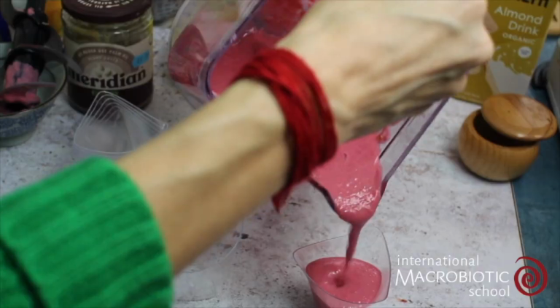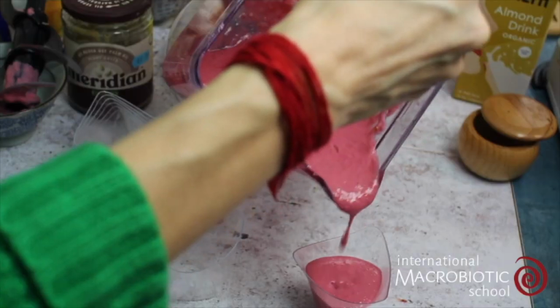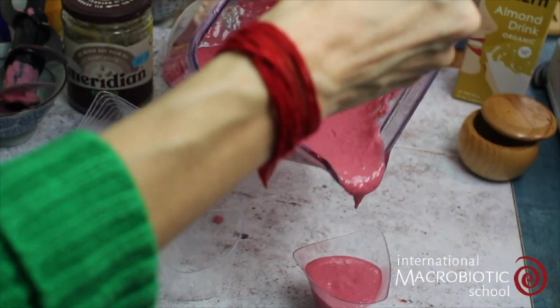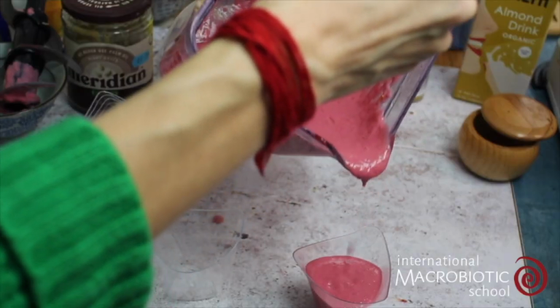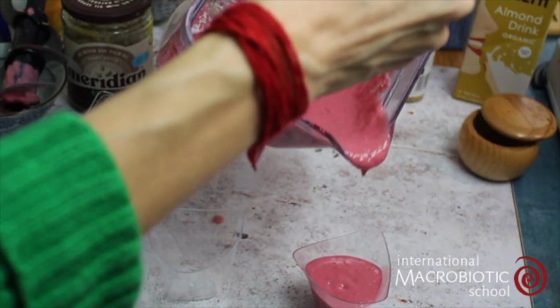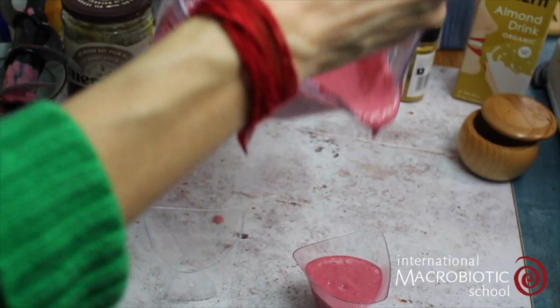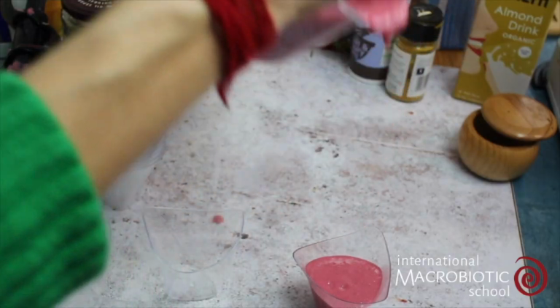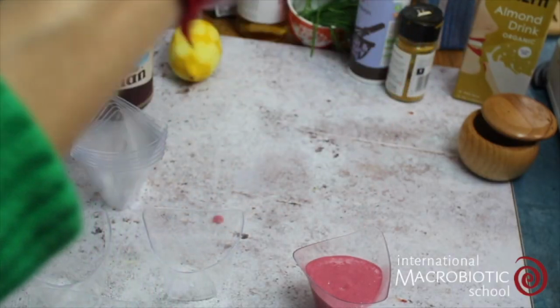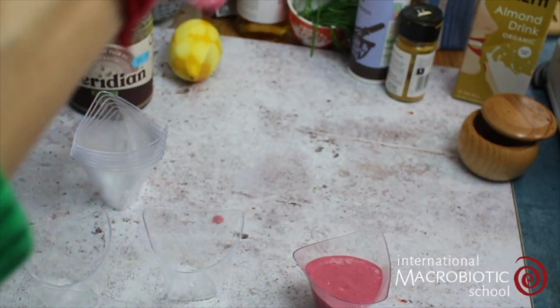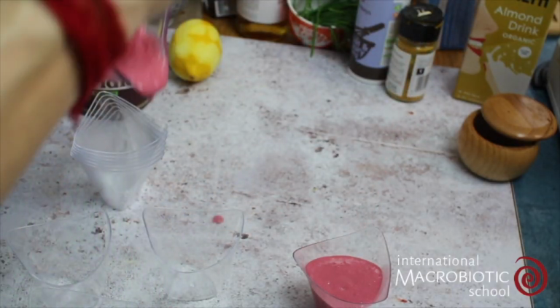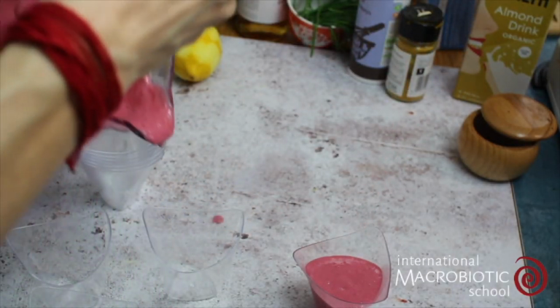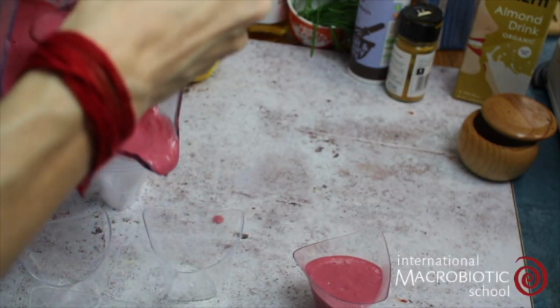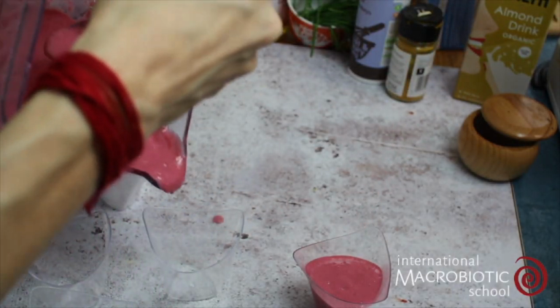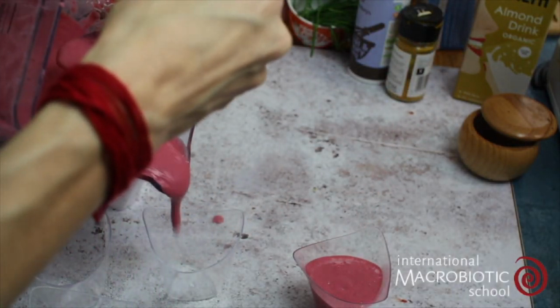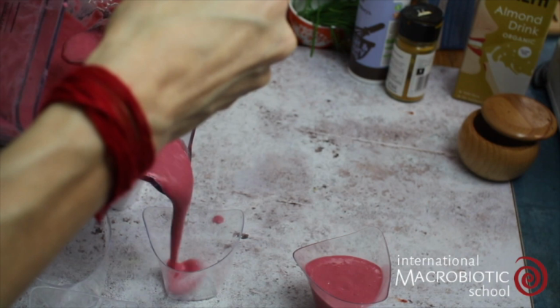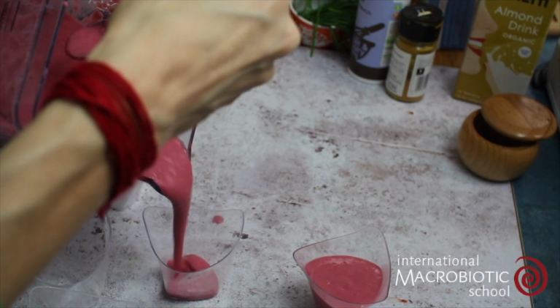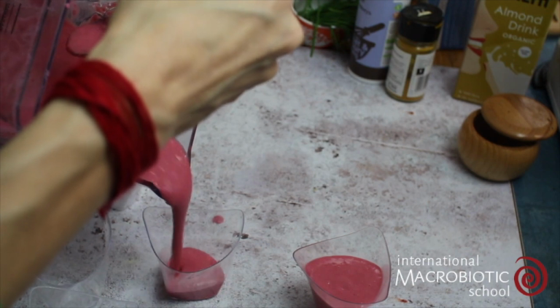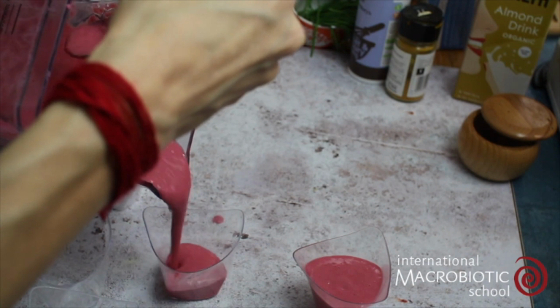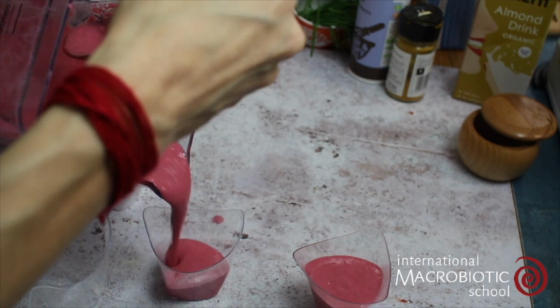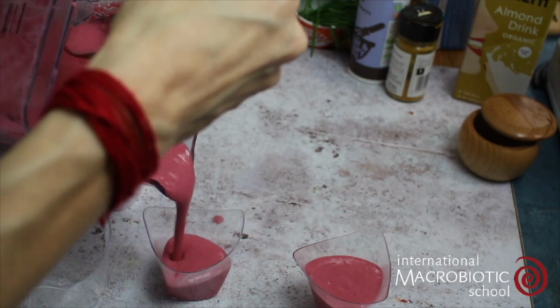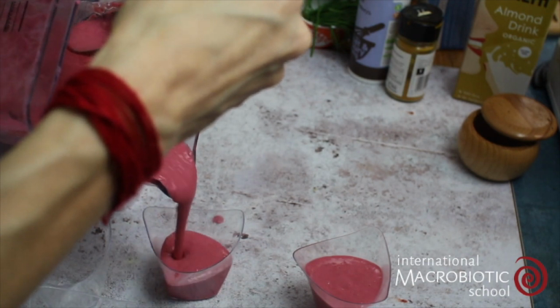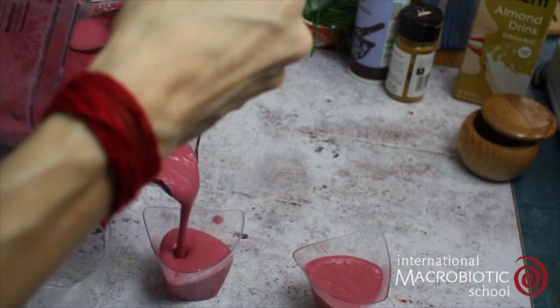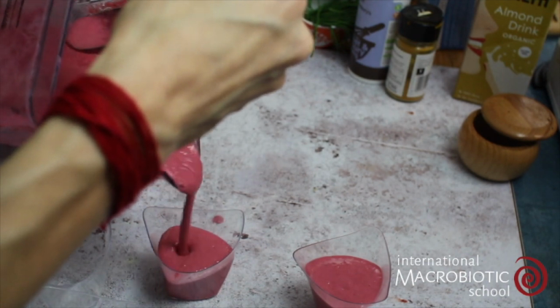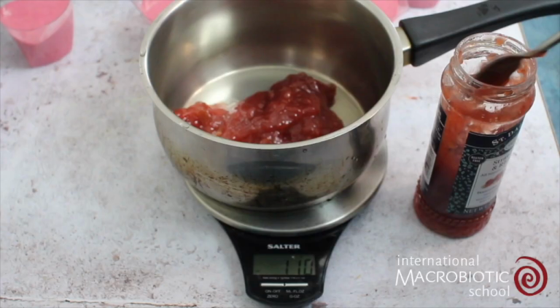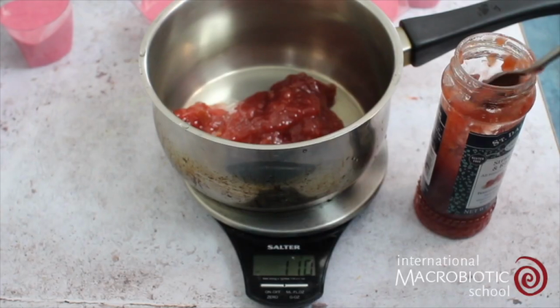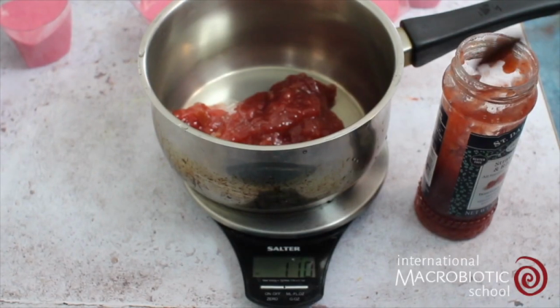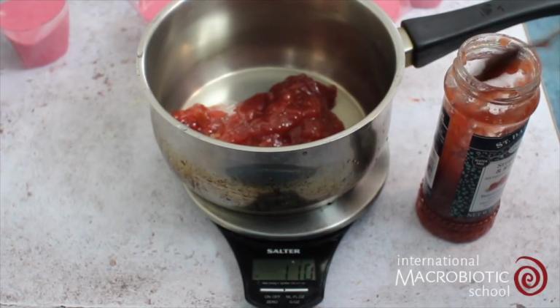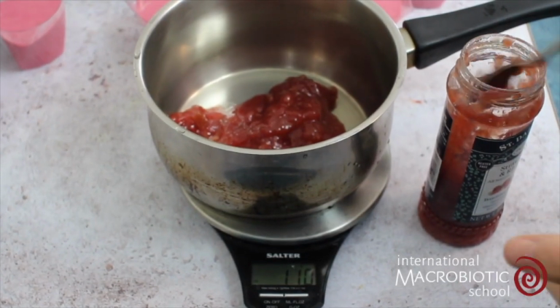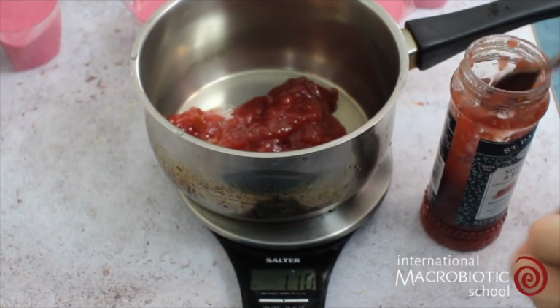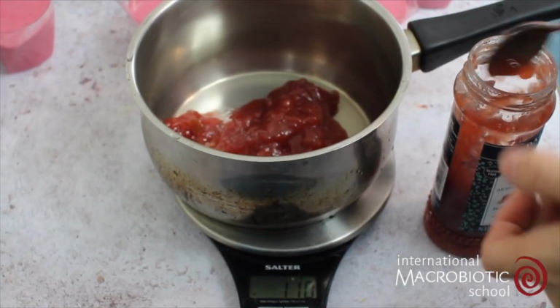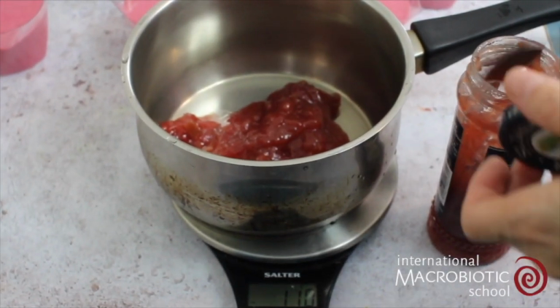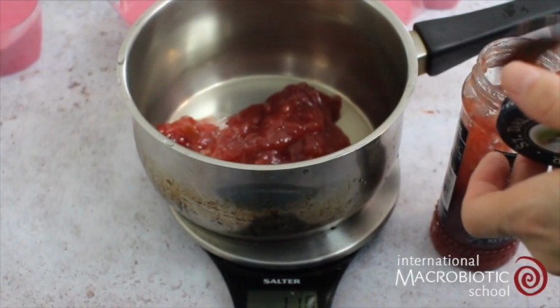Pour it into dessert glasses or bowls and then we're going to make the topping.